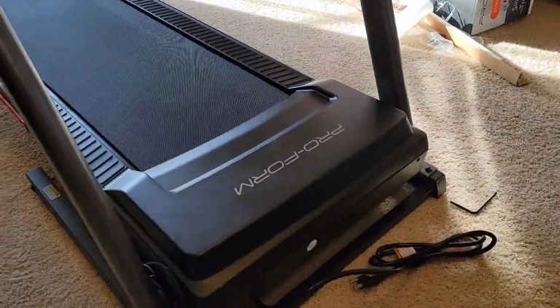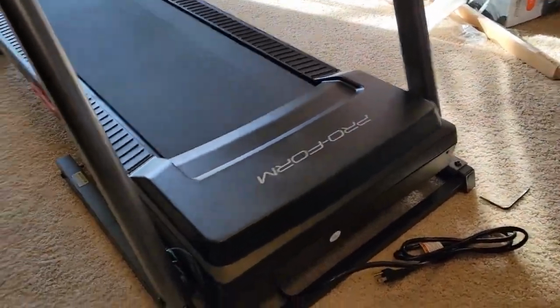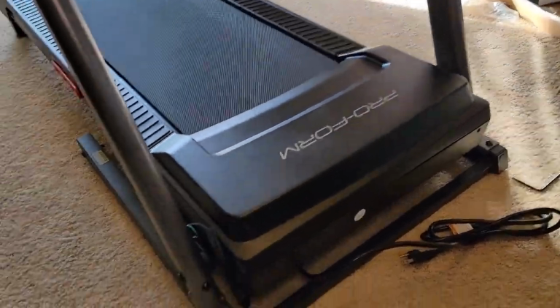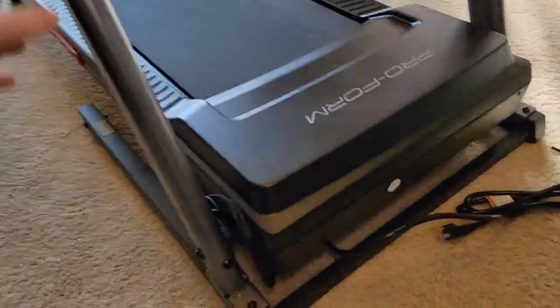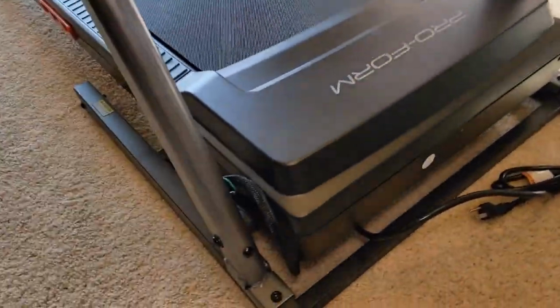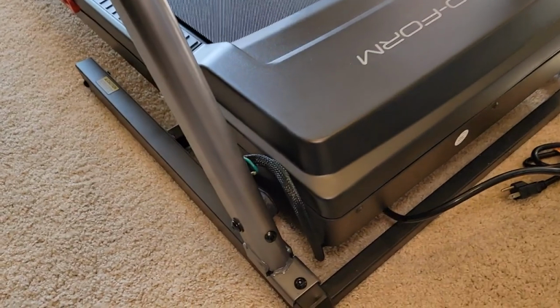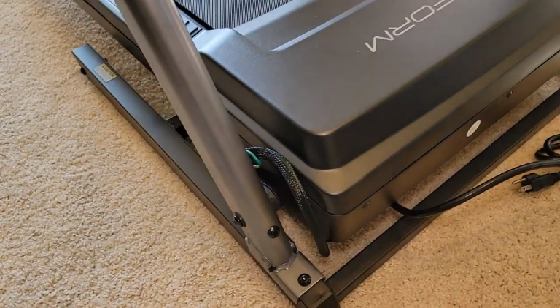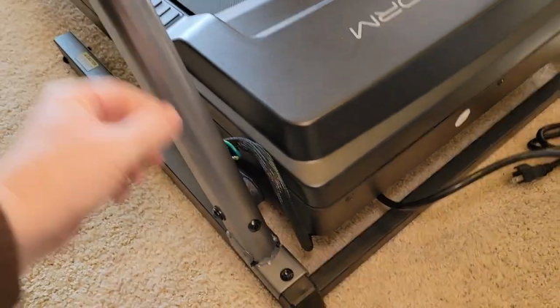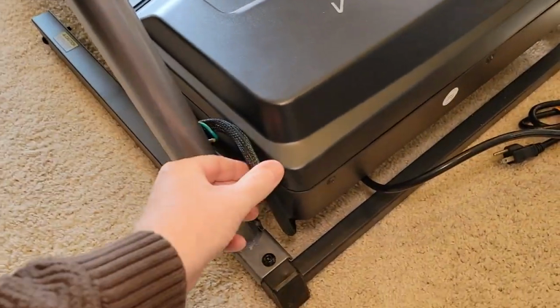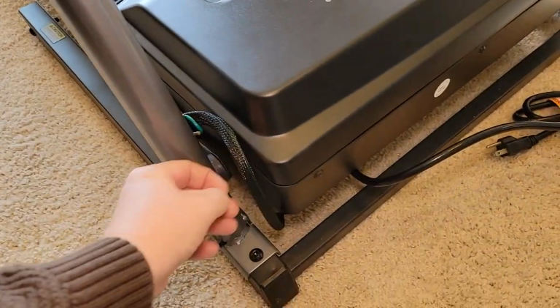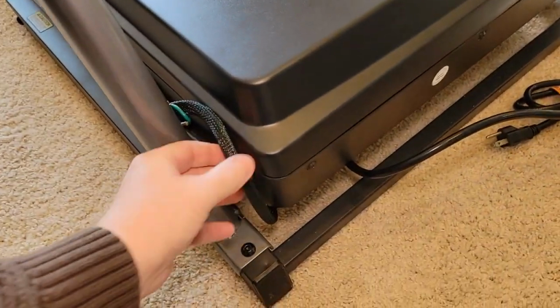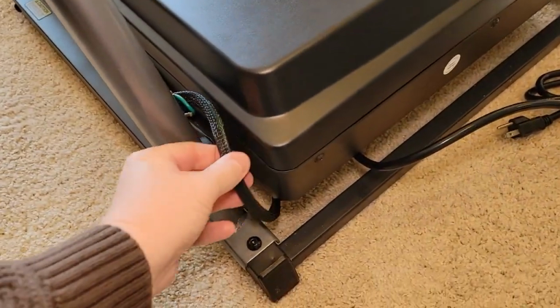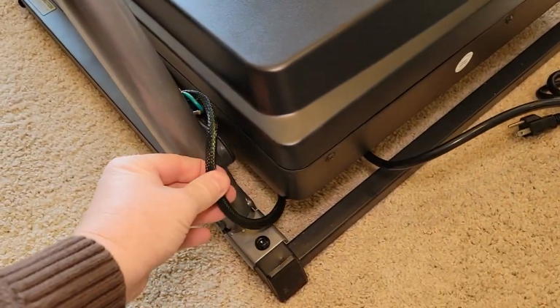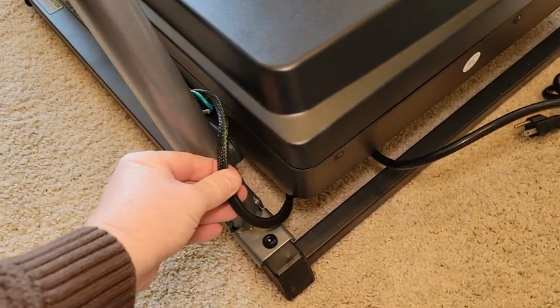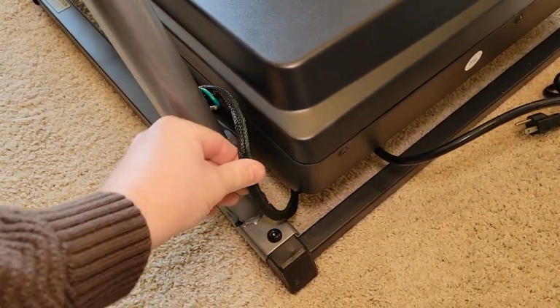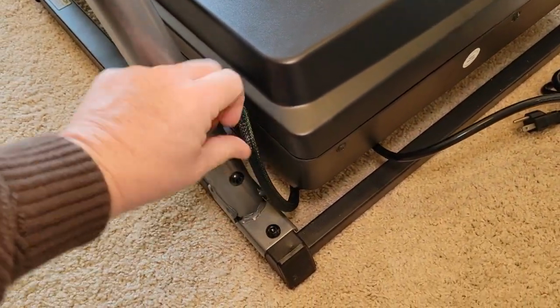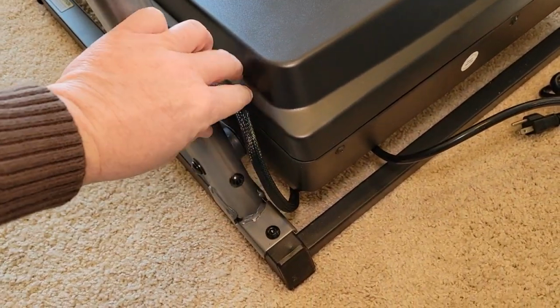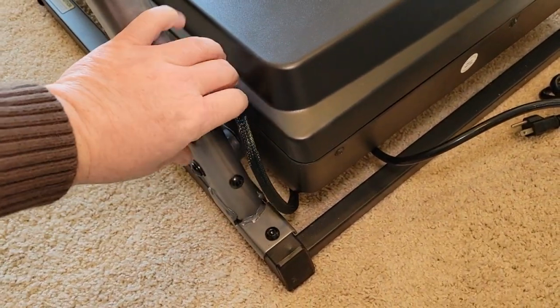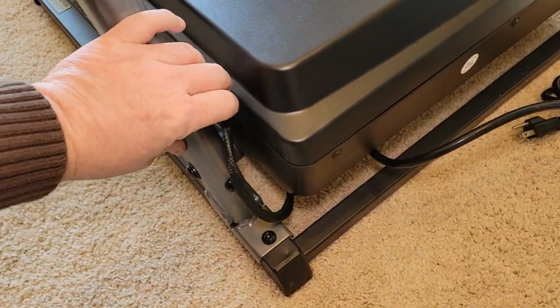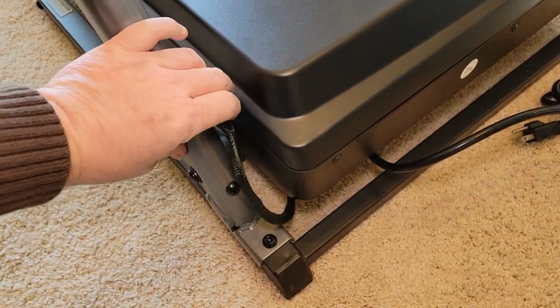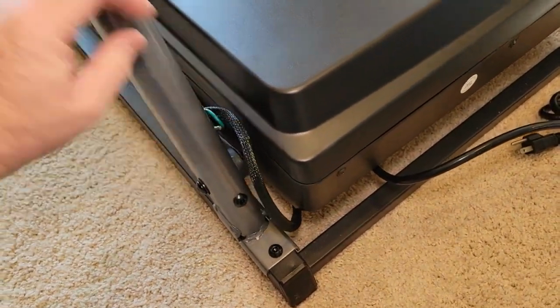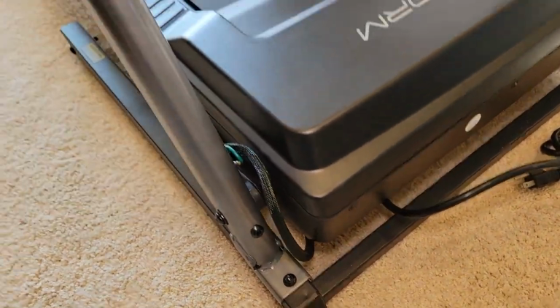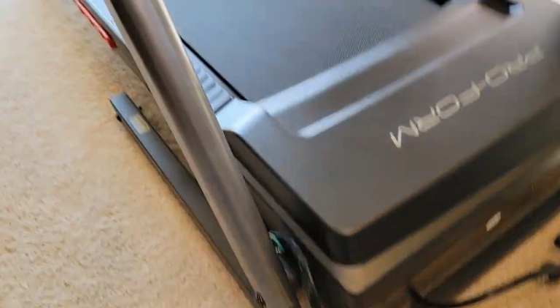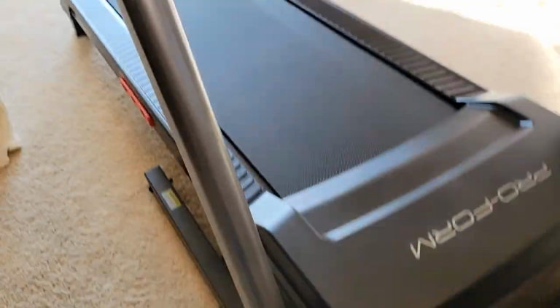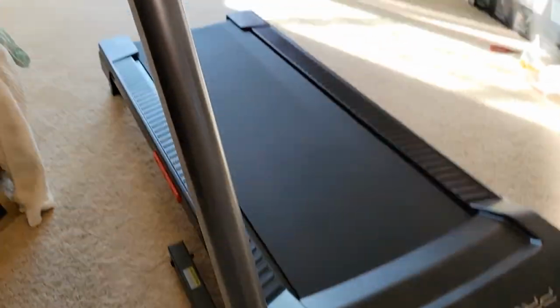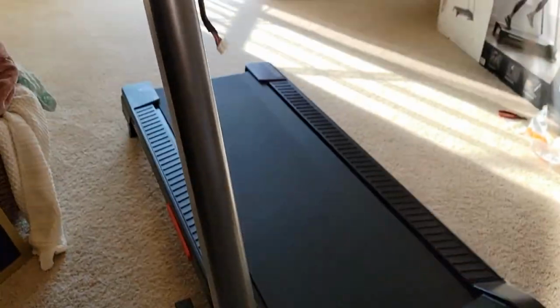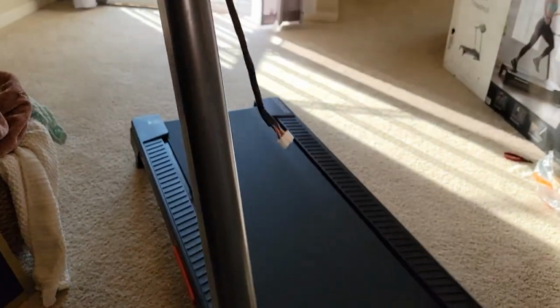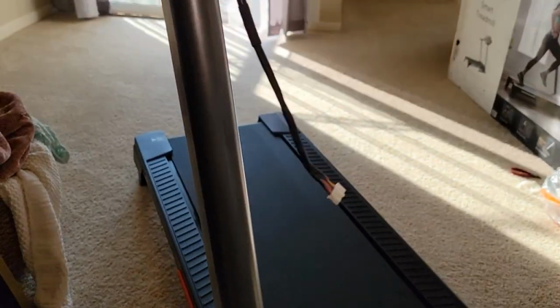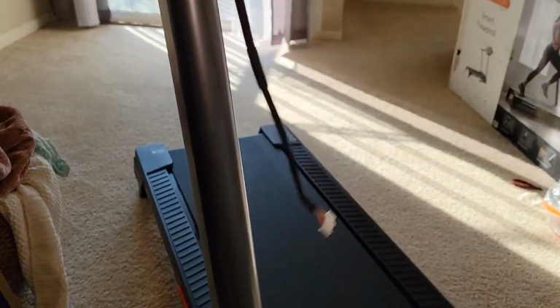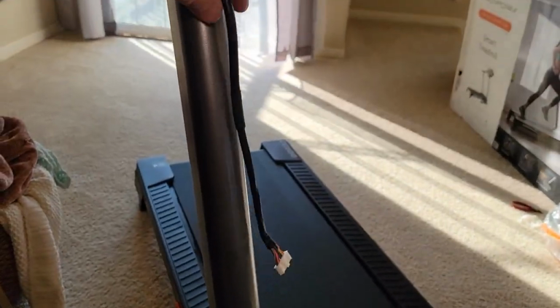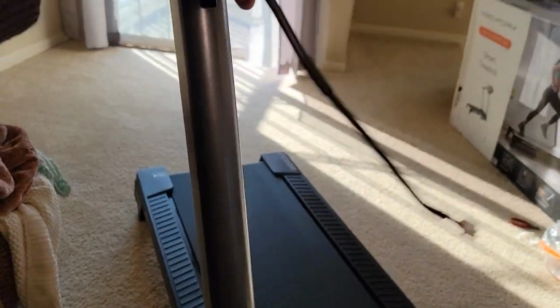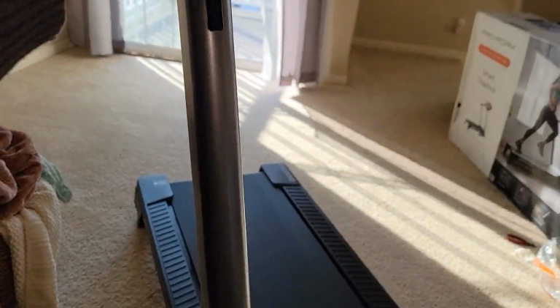The two arms are installed. The wires are right here, so just be careful with the wires. You've still got the wires up here.